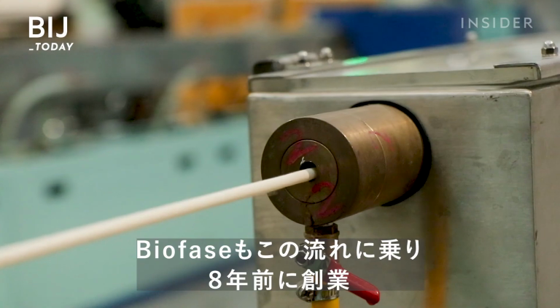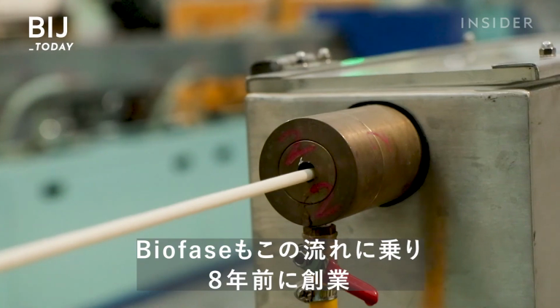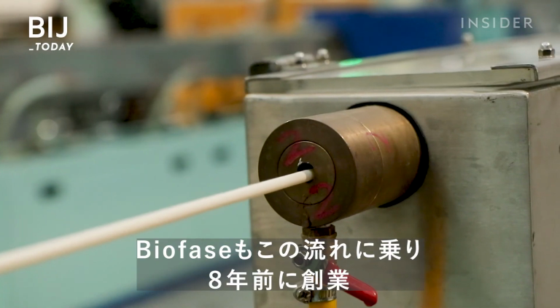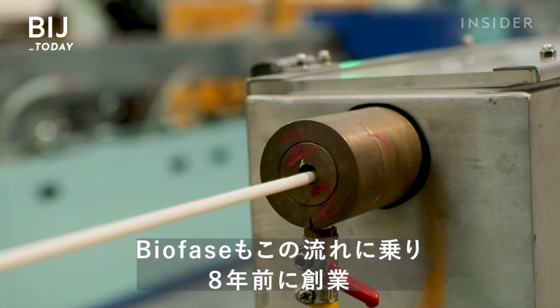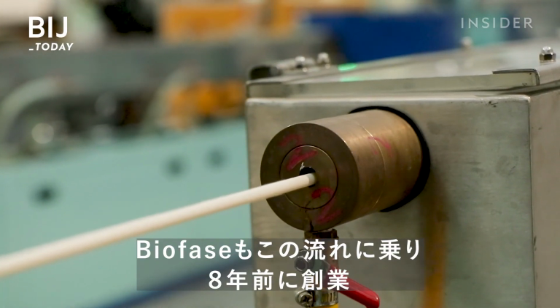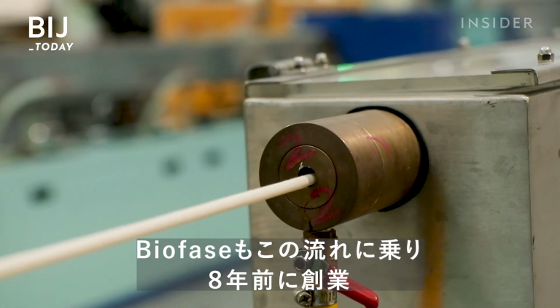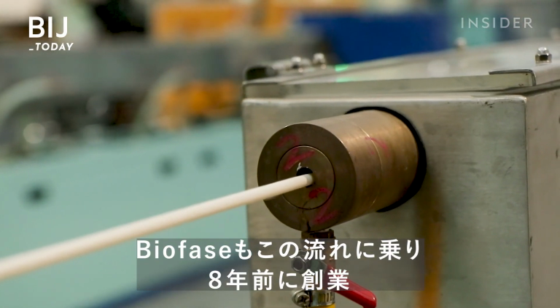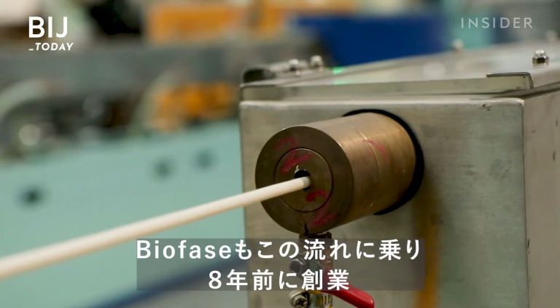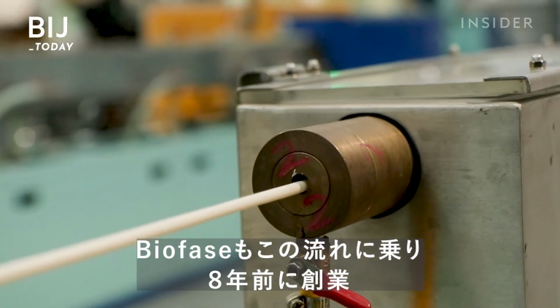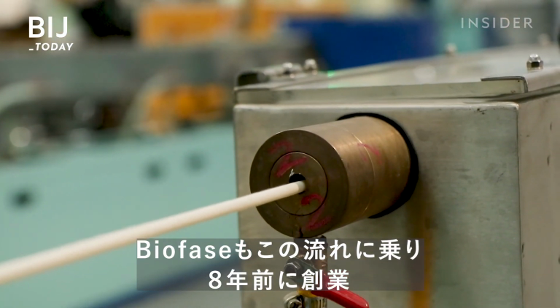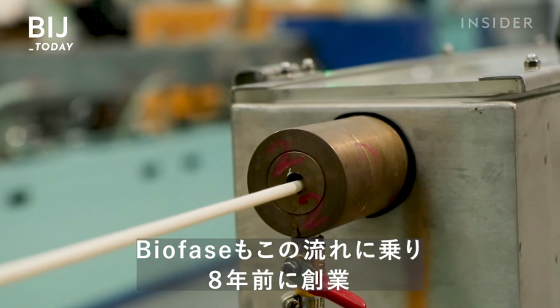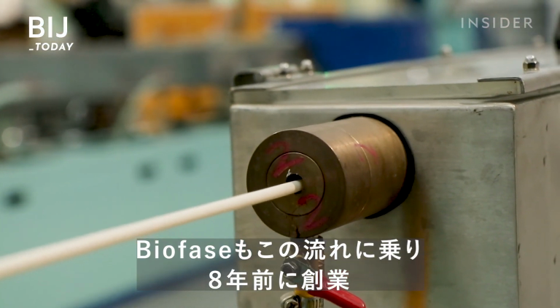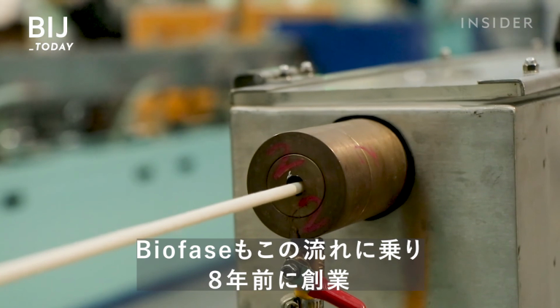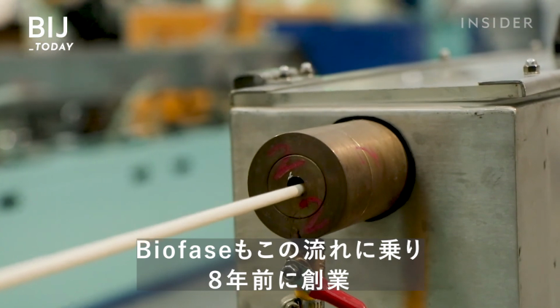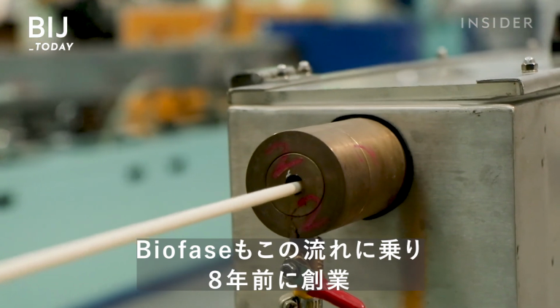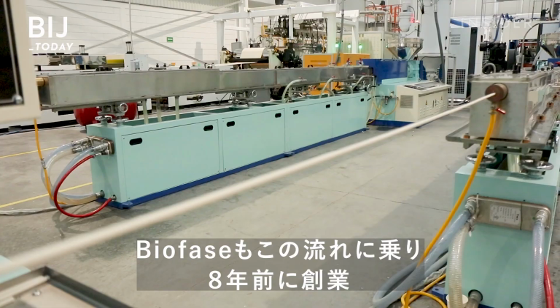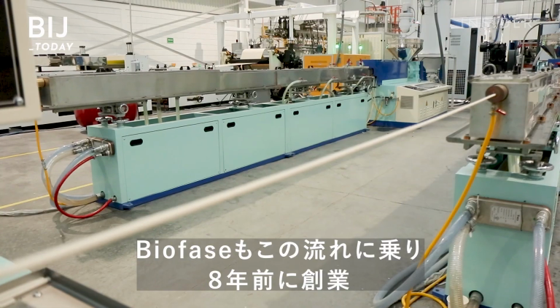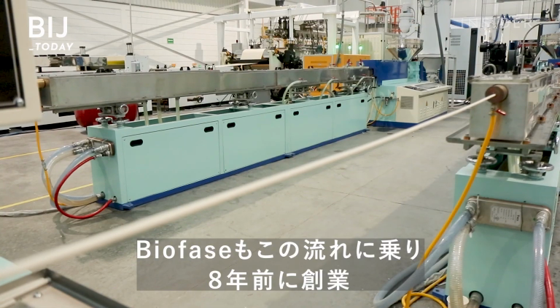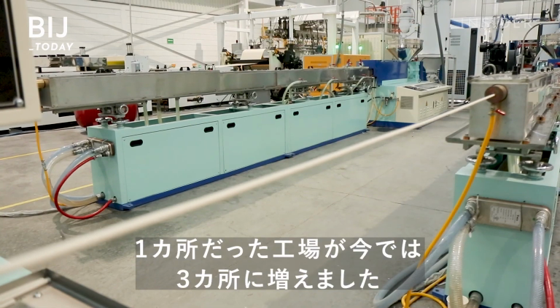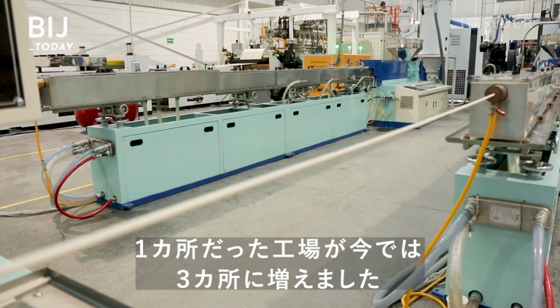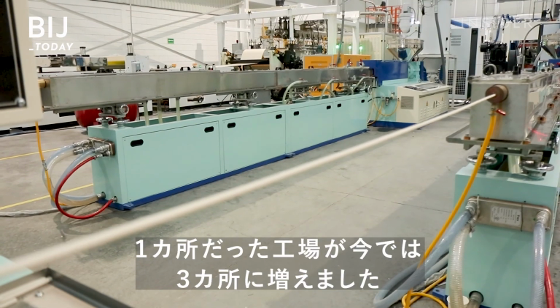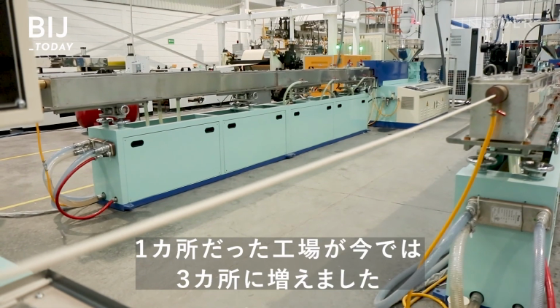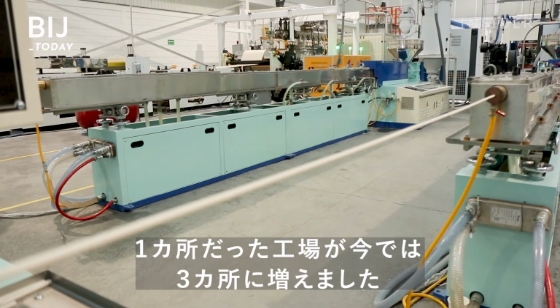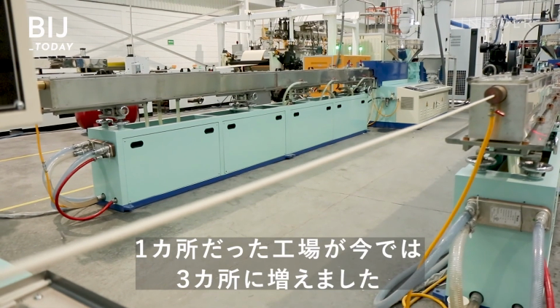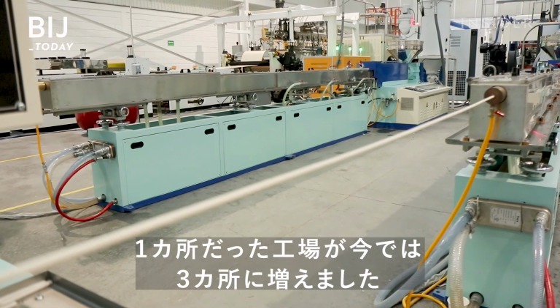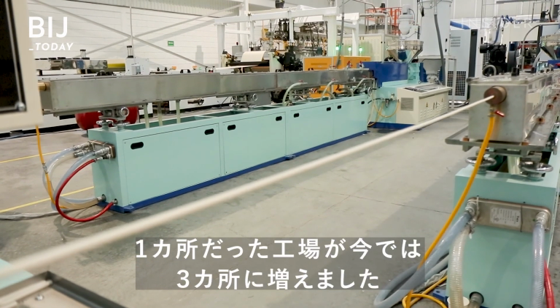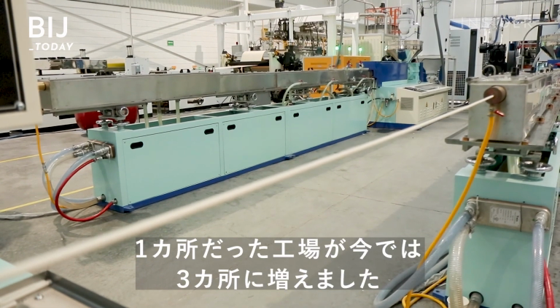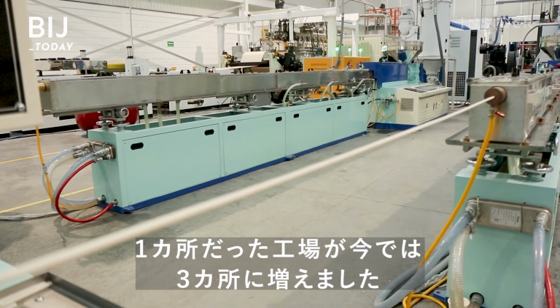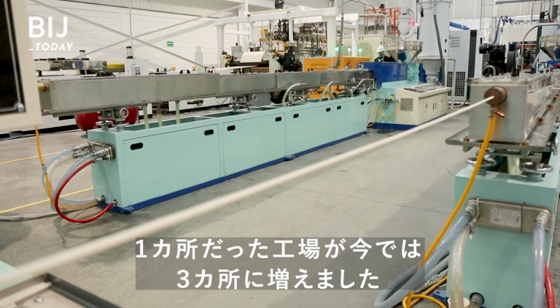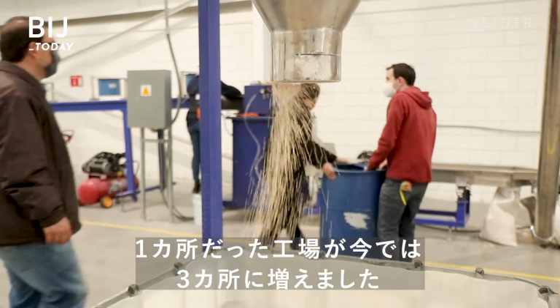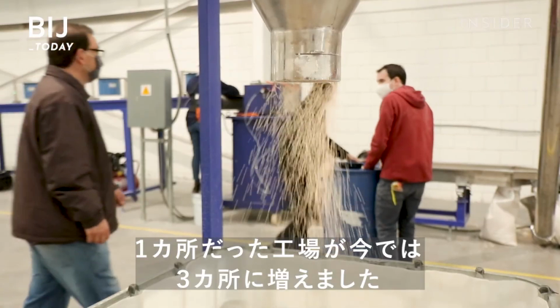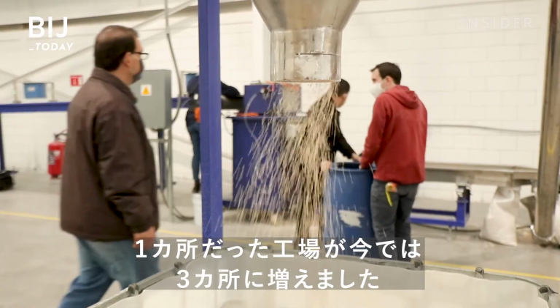The company launched eight years ago with a single facility. Today, it has three locations across Mexico.